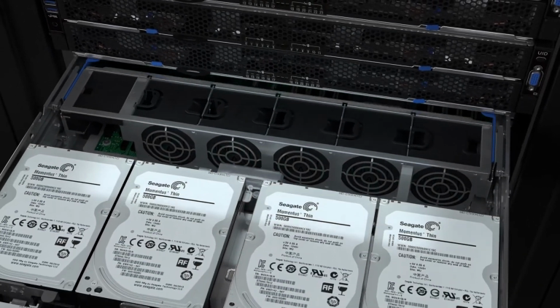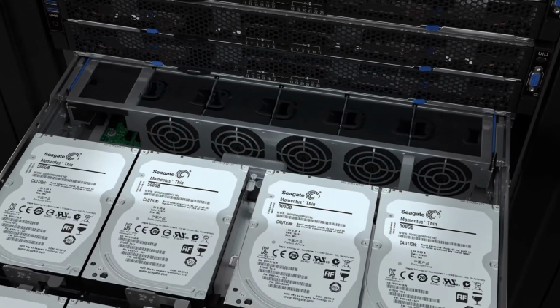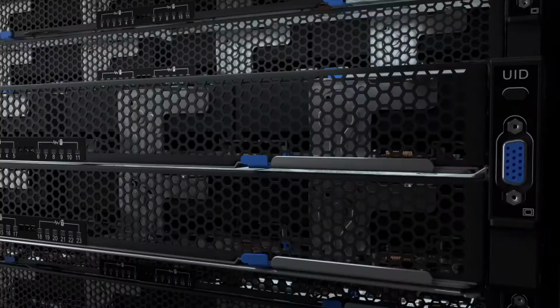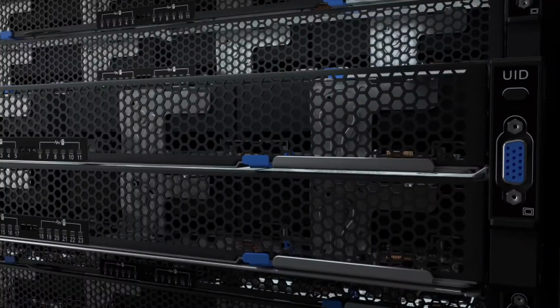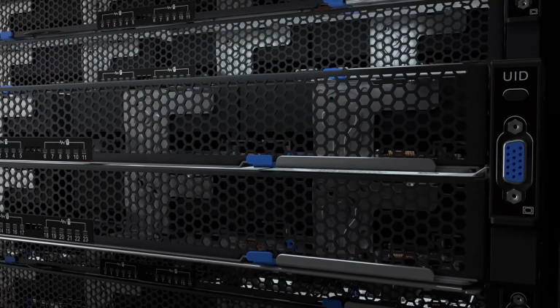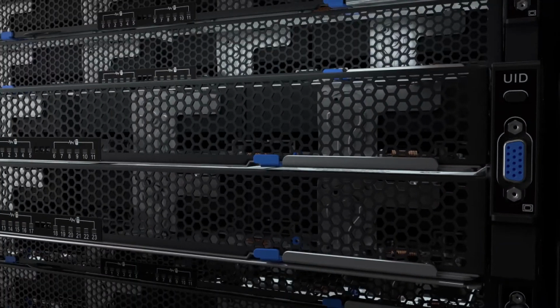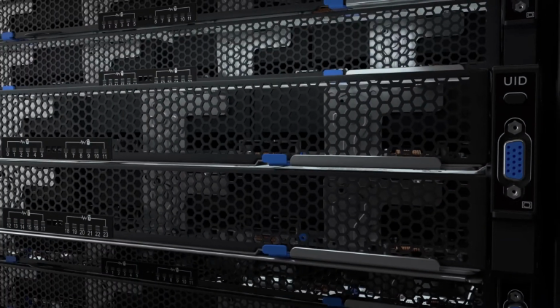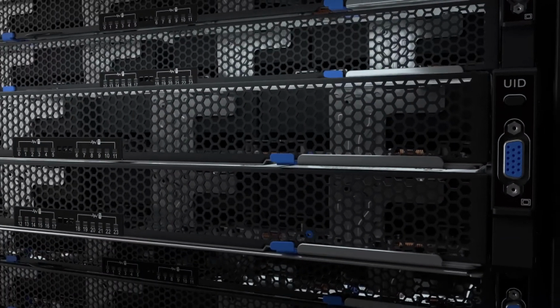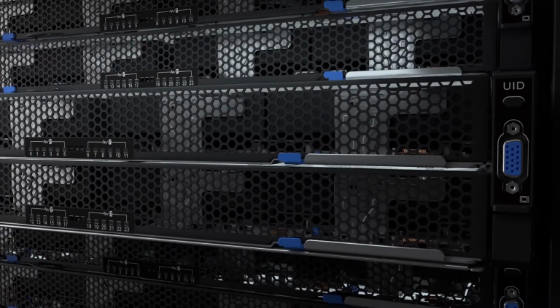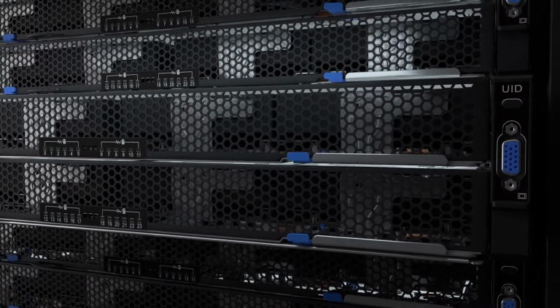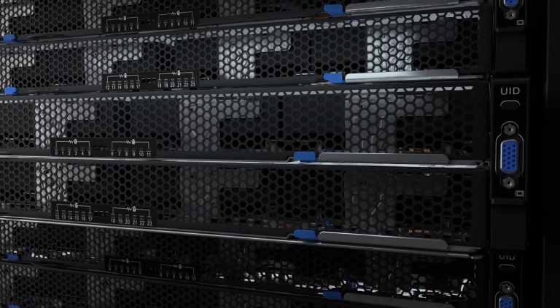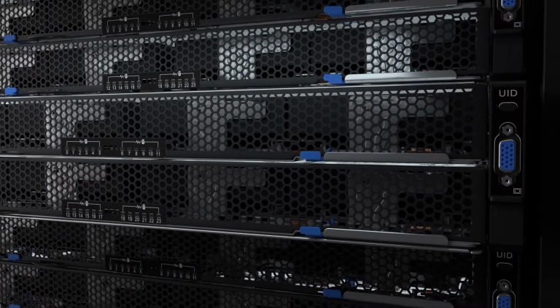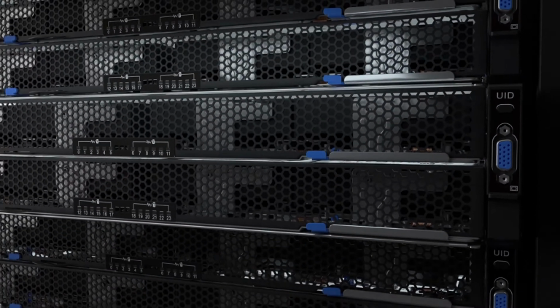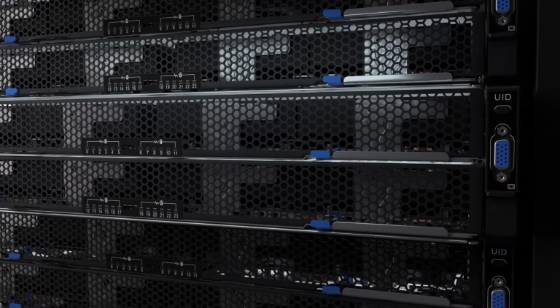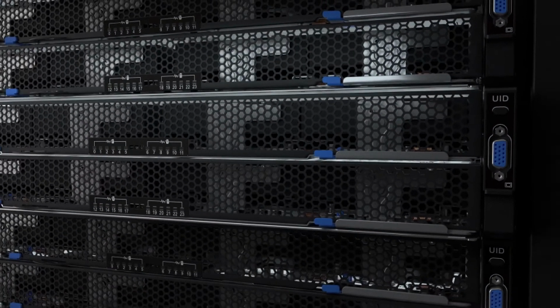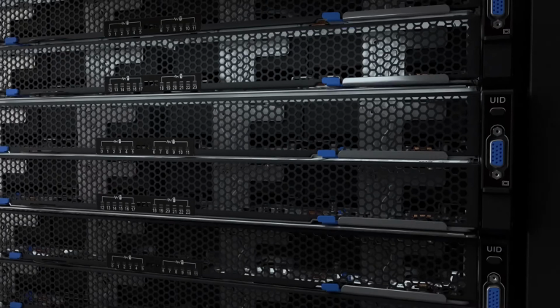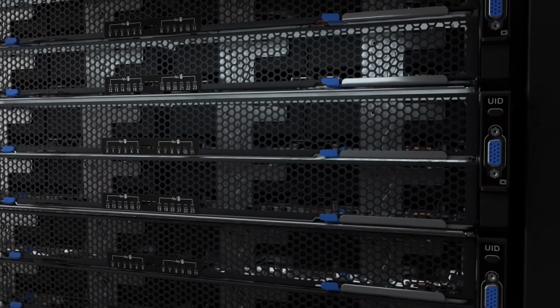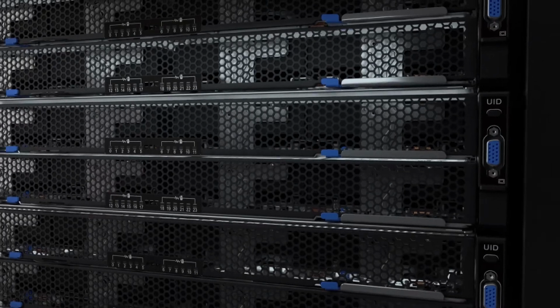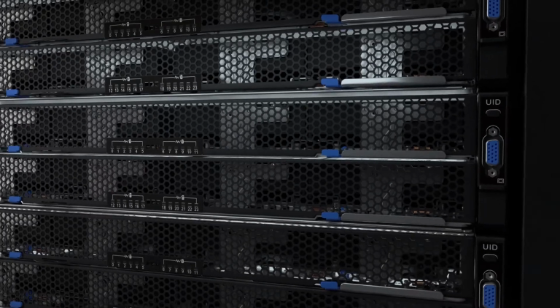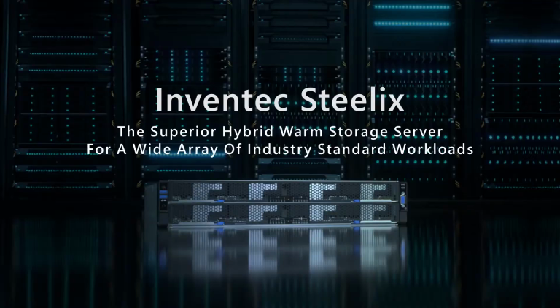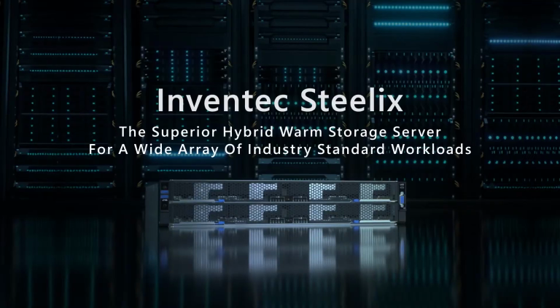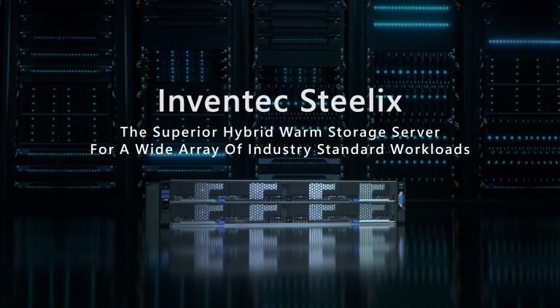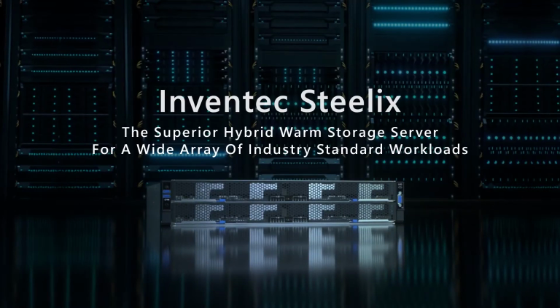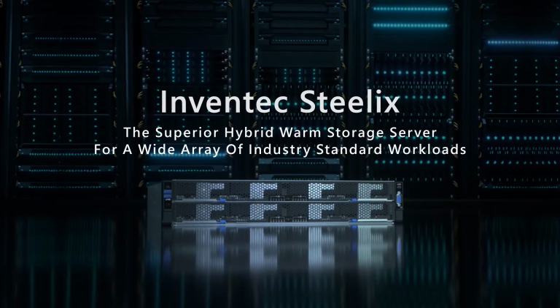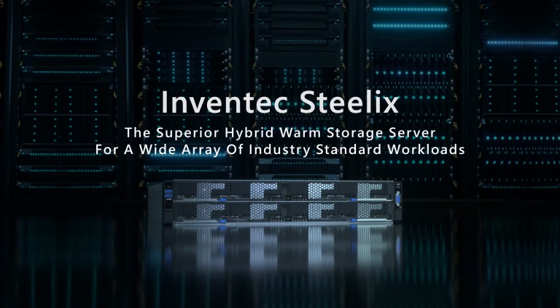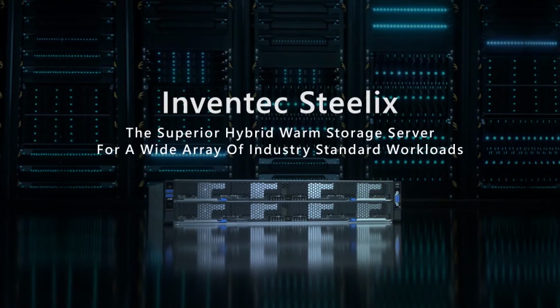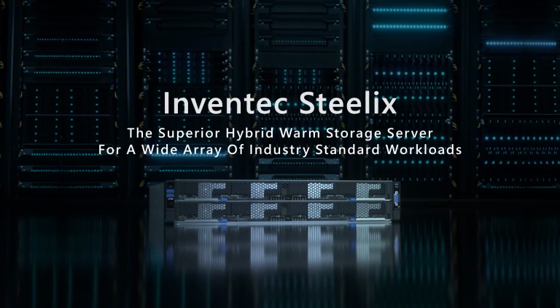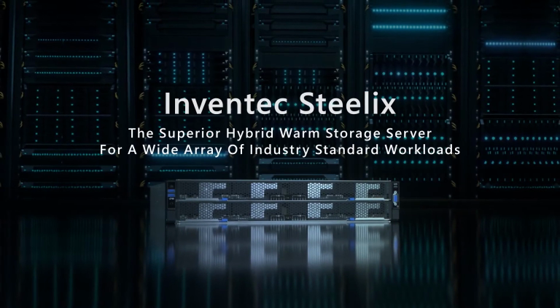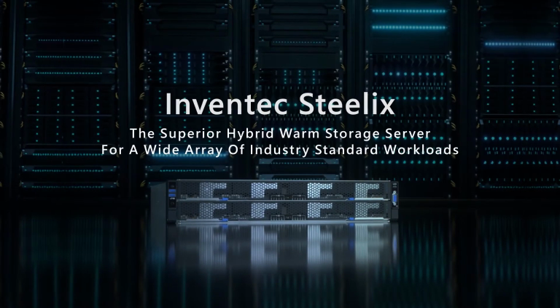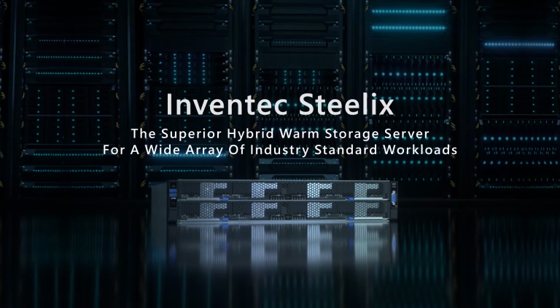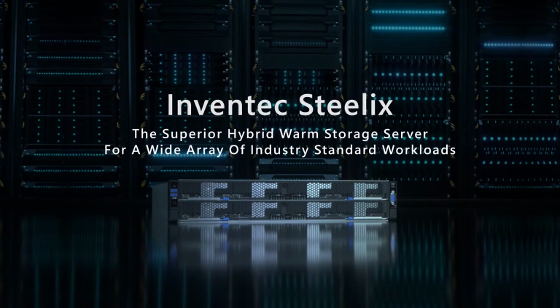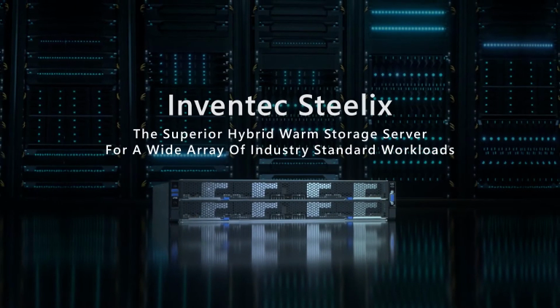Inventek Steelix is an ideal hybrid warm storage server that helps to adapt quickly to changing business computing needs.